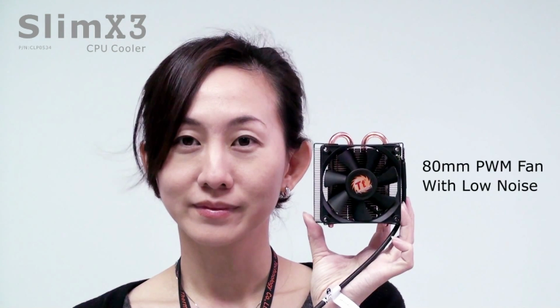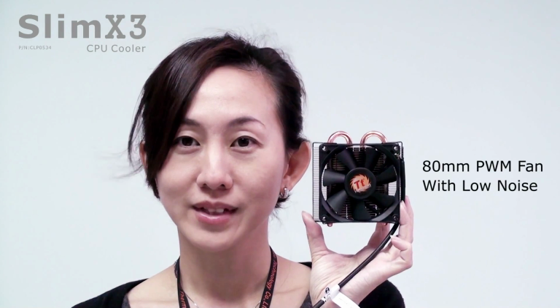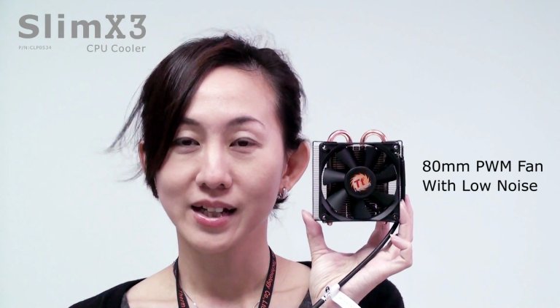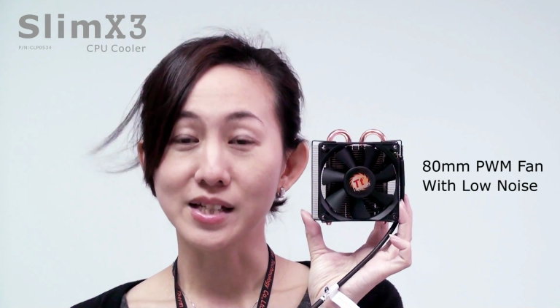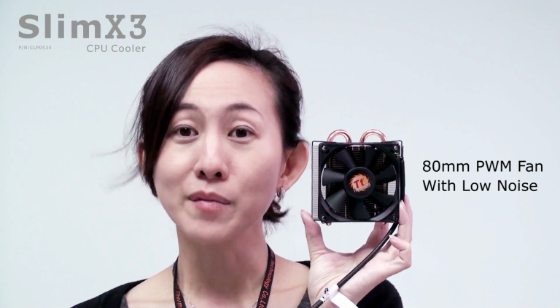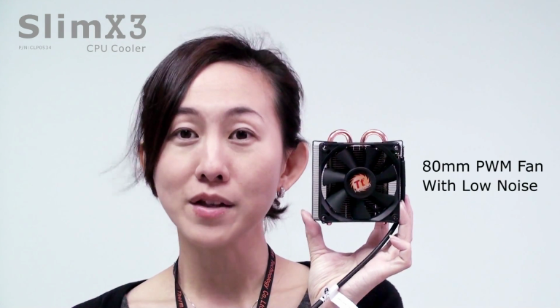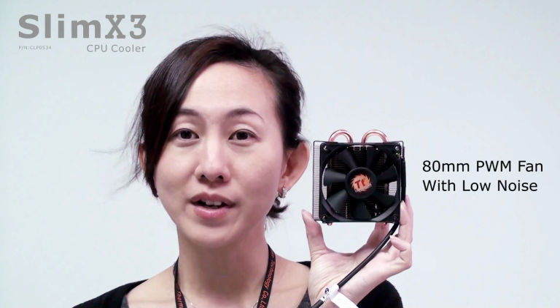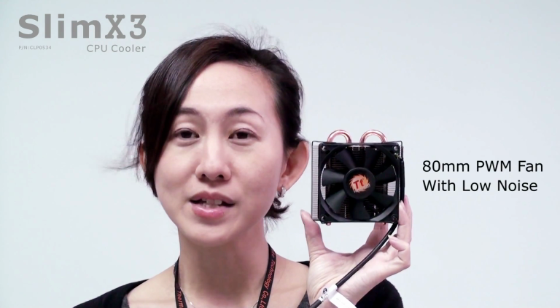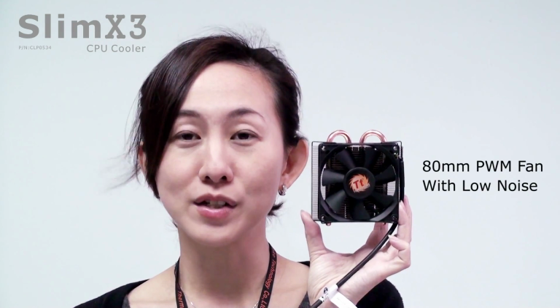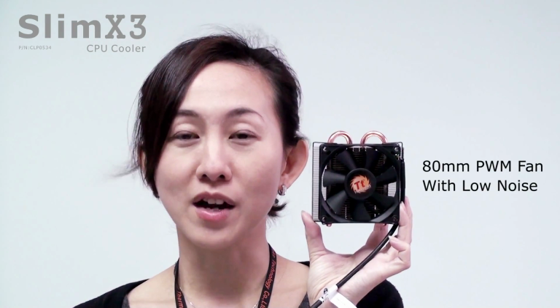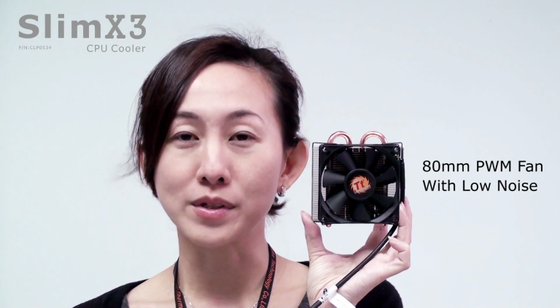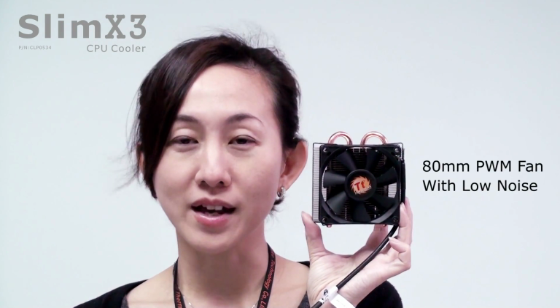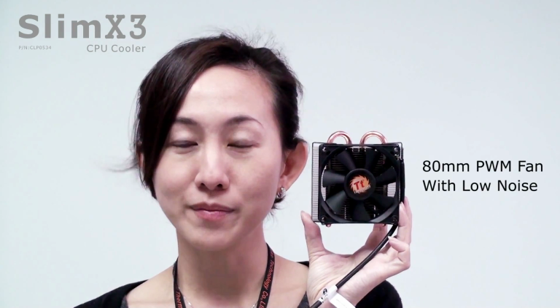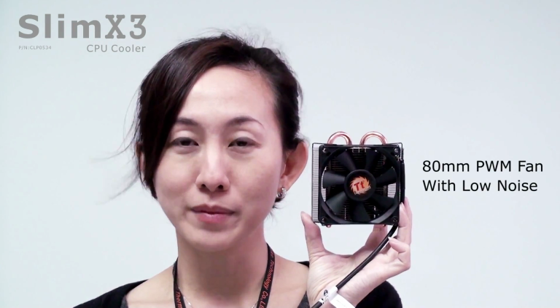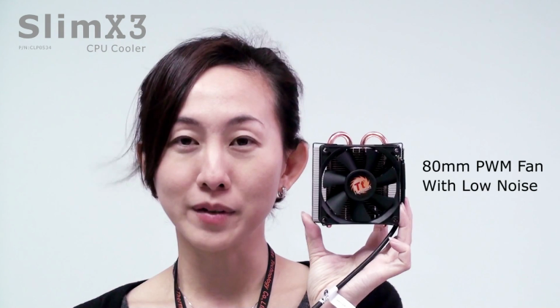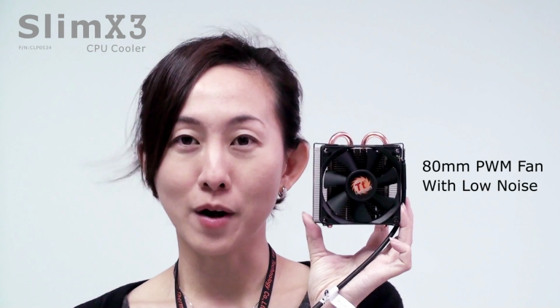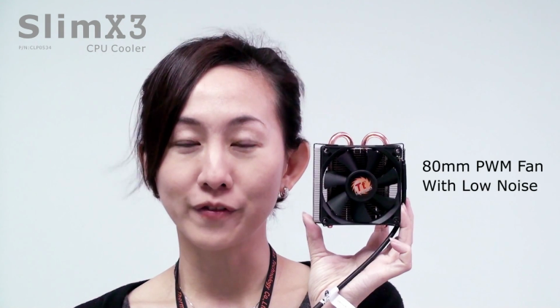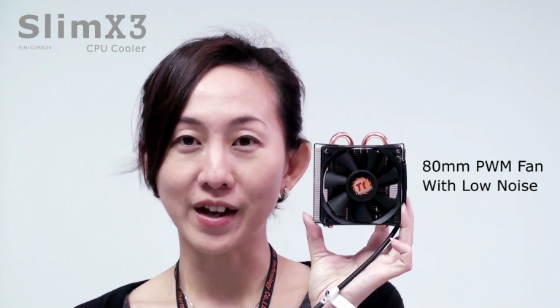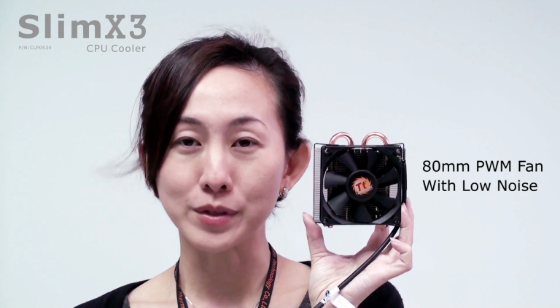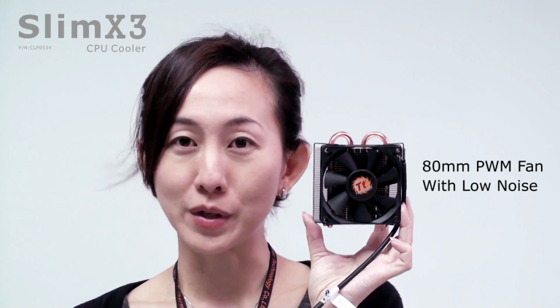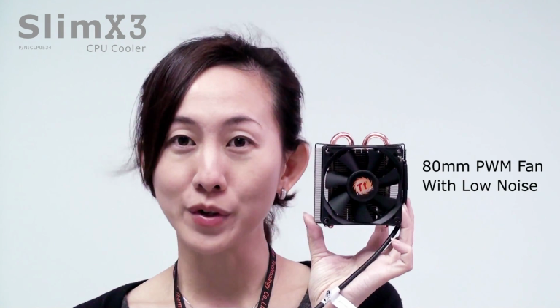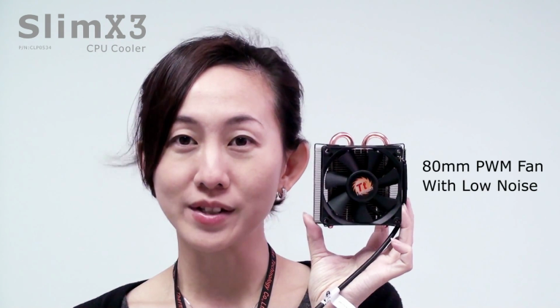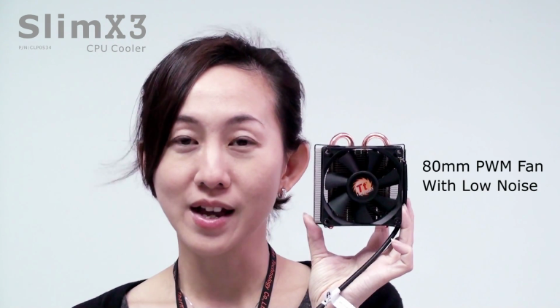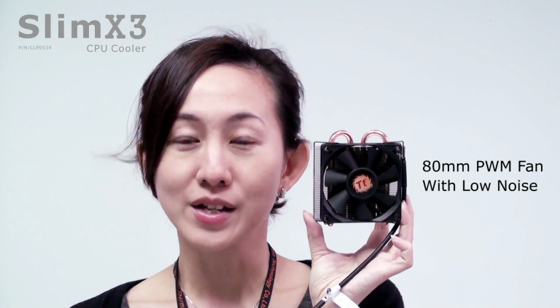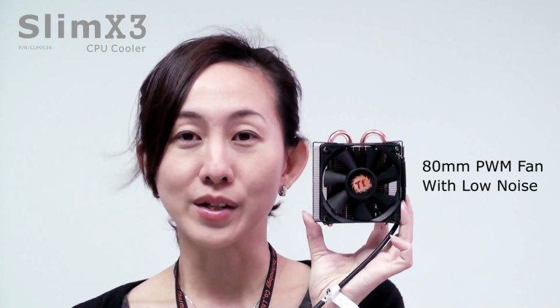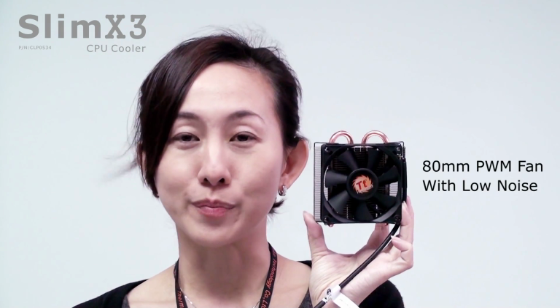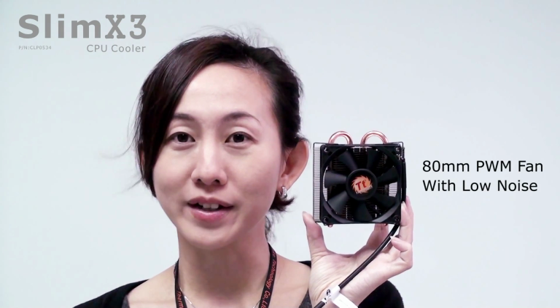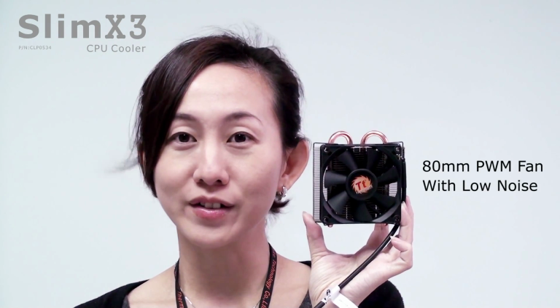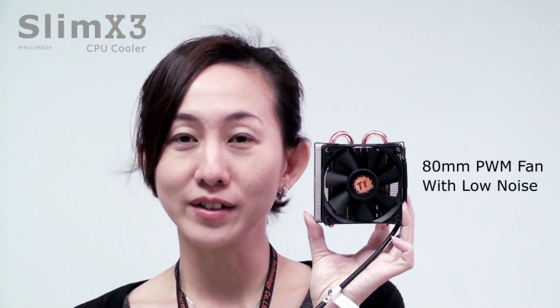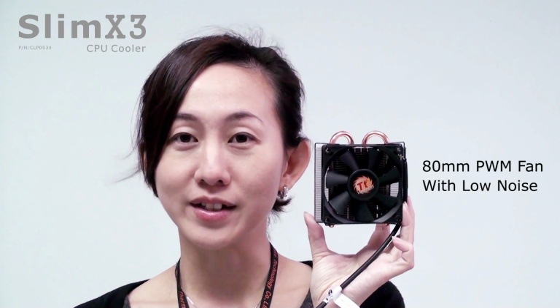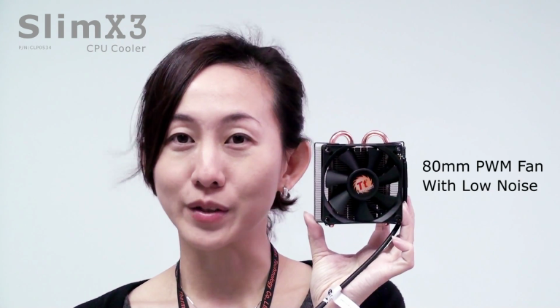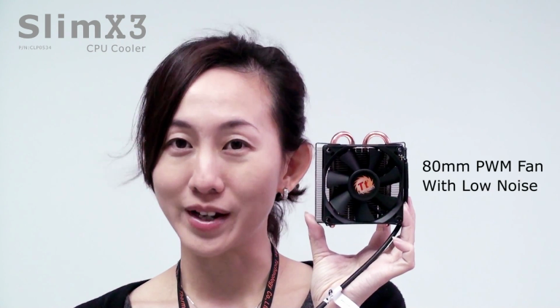The Slim X3 is designed with an 18mm low-noise fan, so it is practical yet quiet.